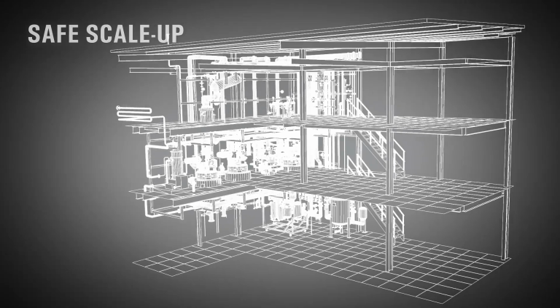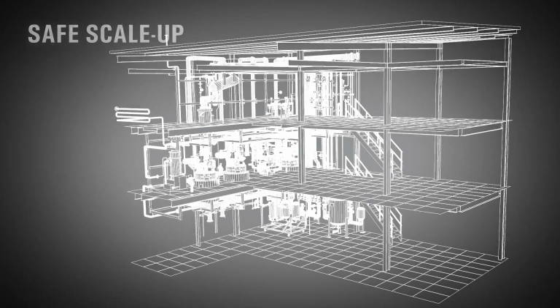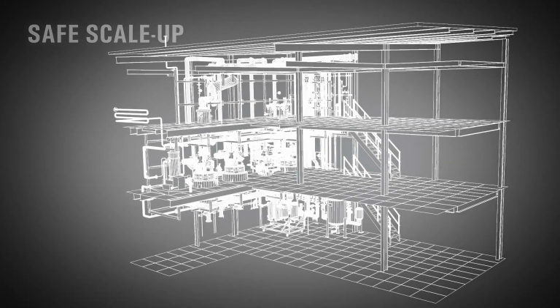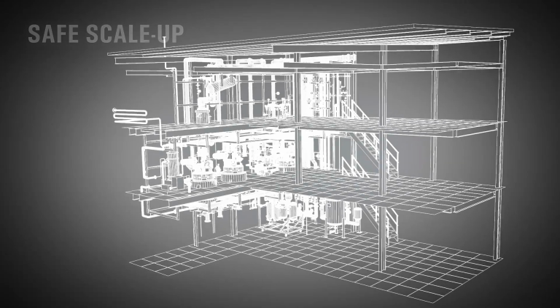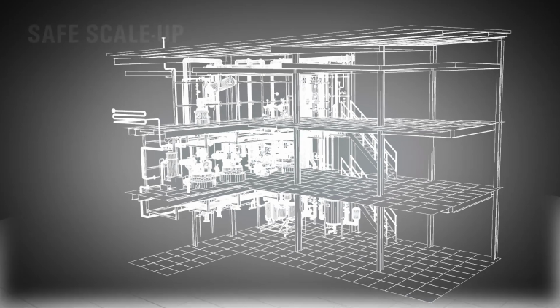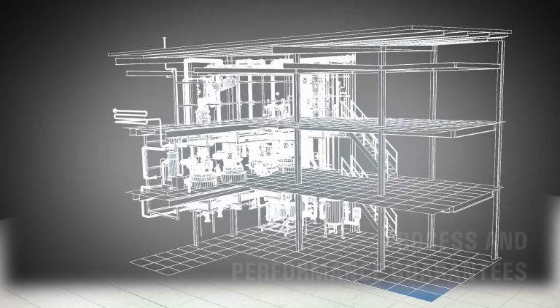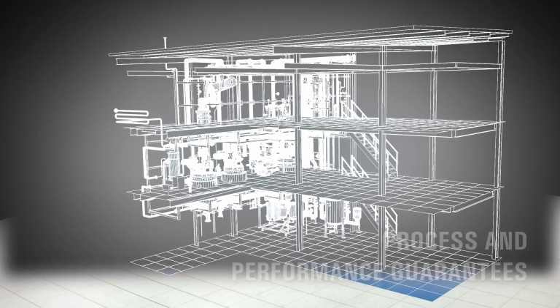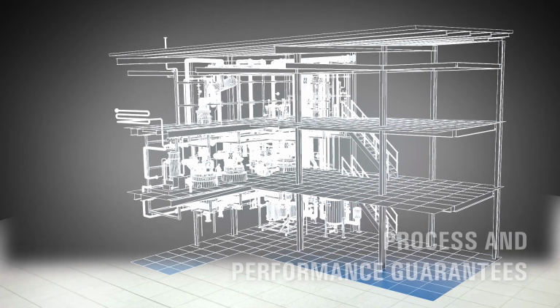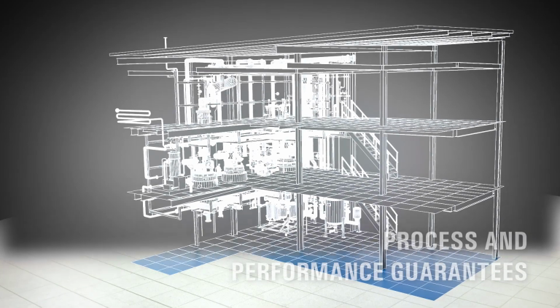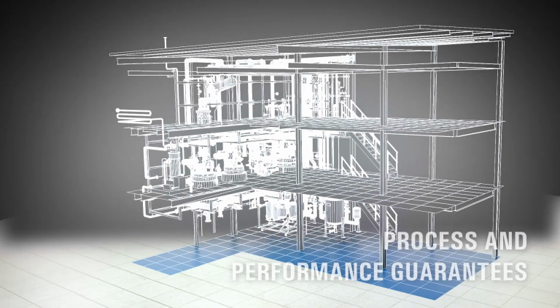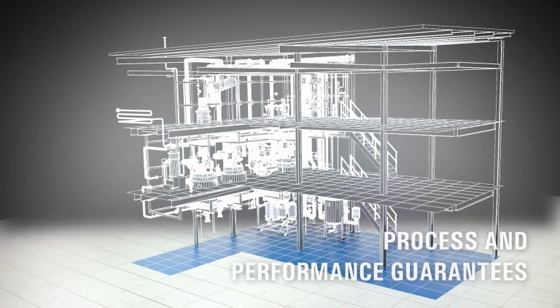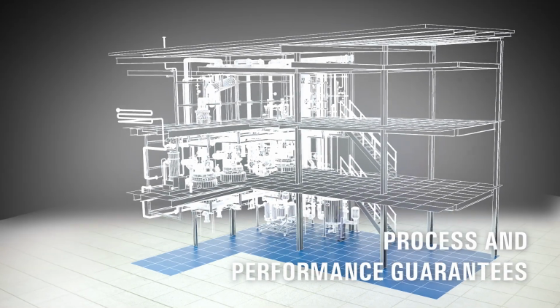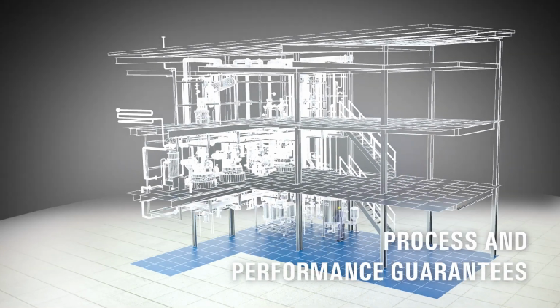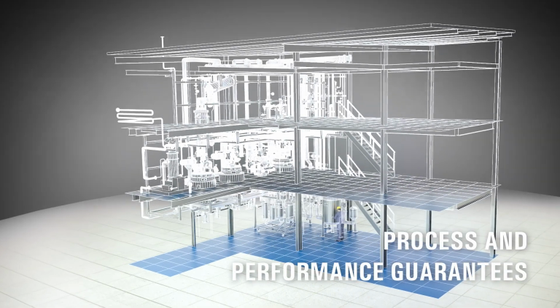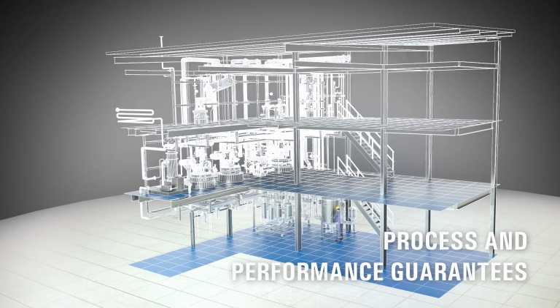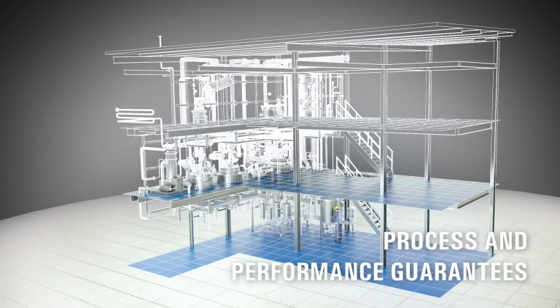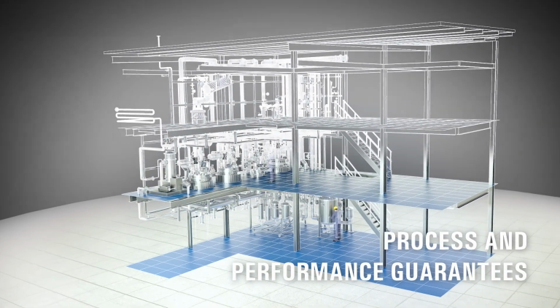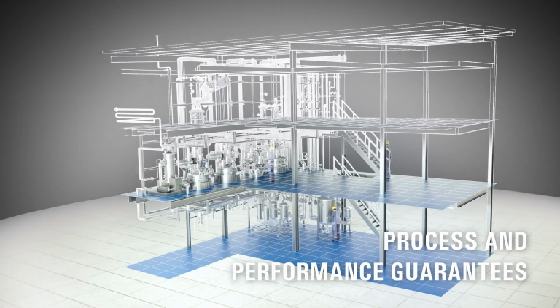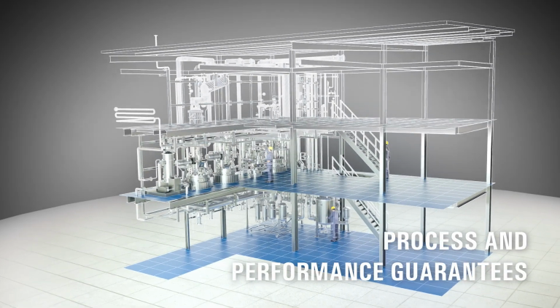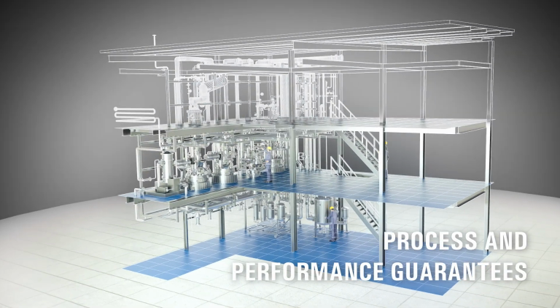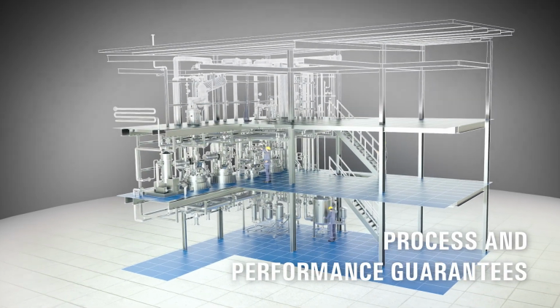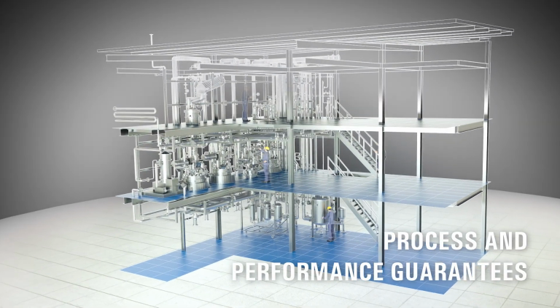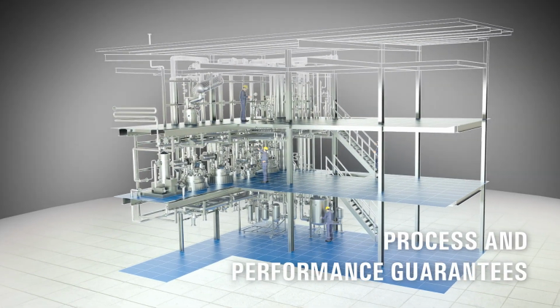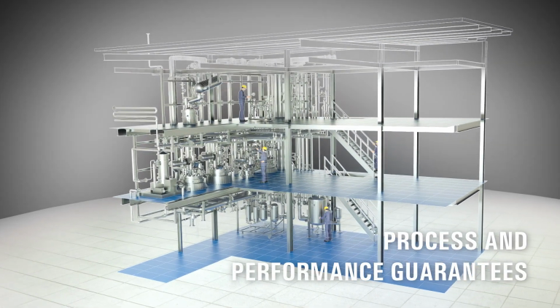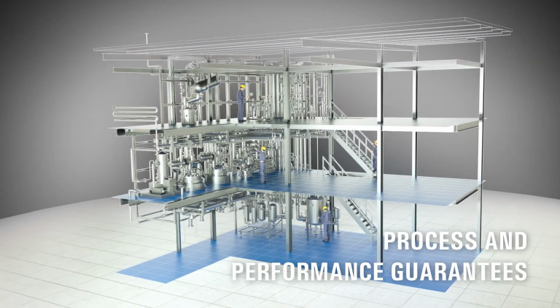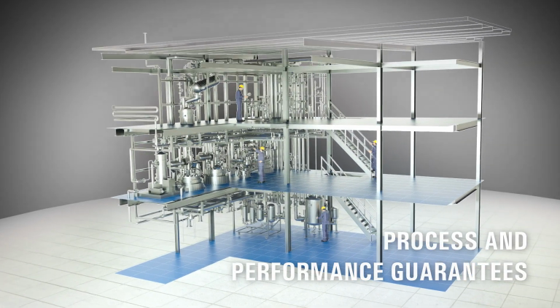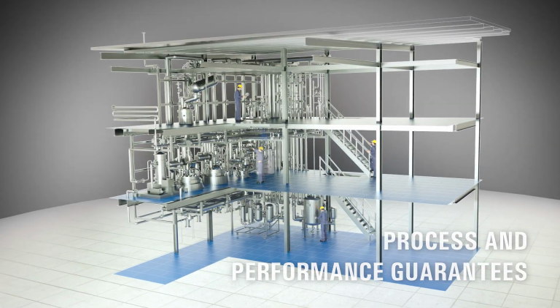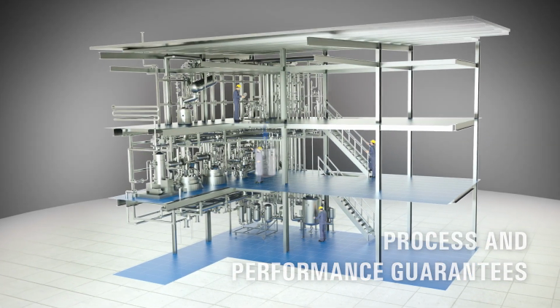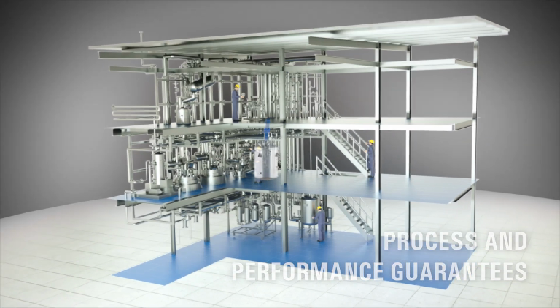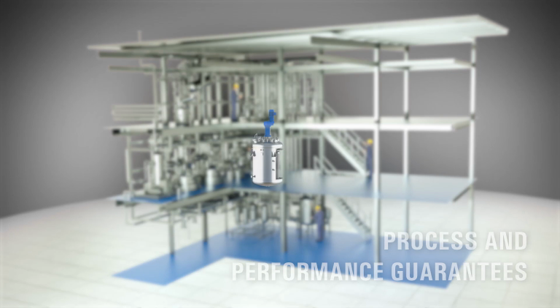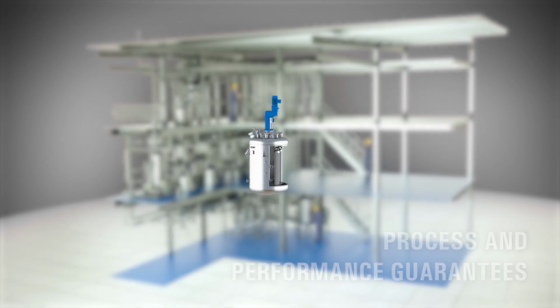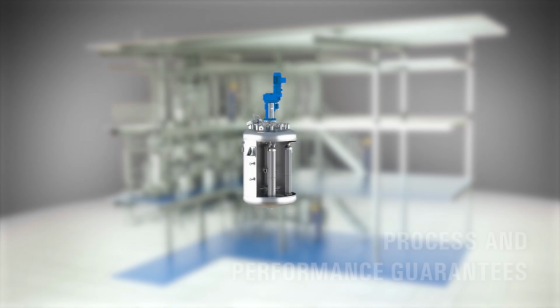In addition, we provide reliable statements on performance, costs, and construction time.